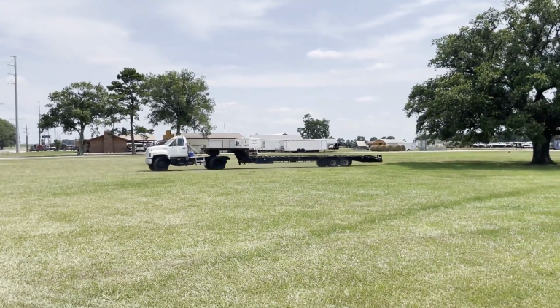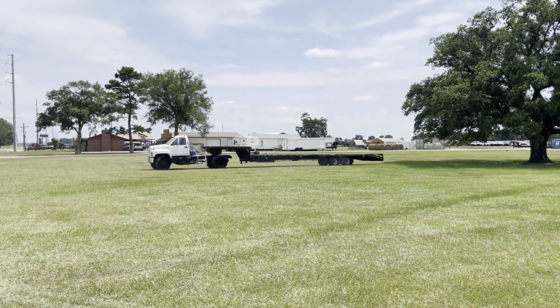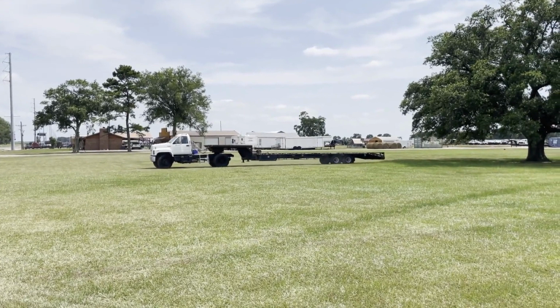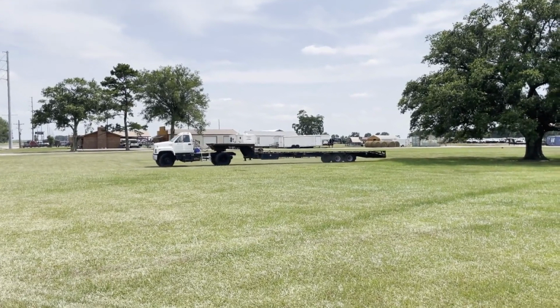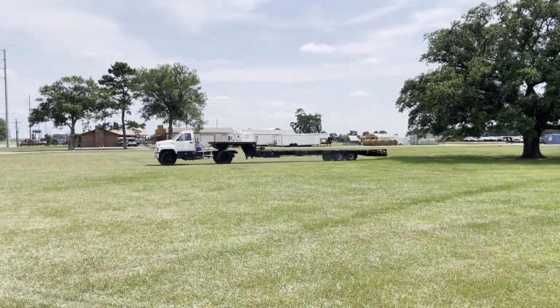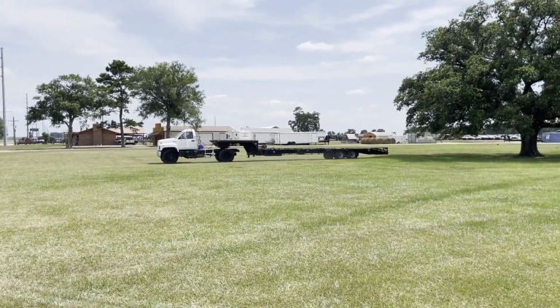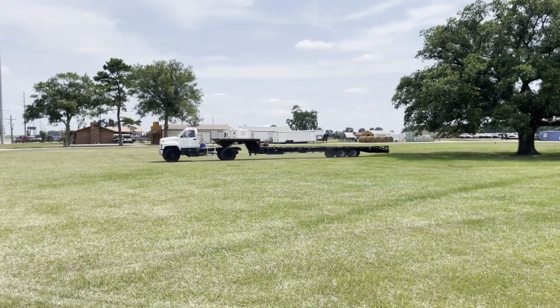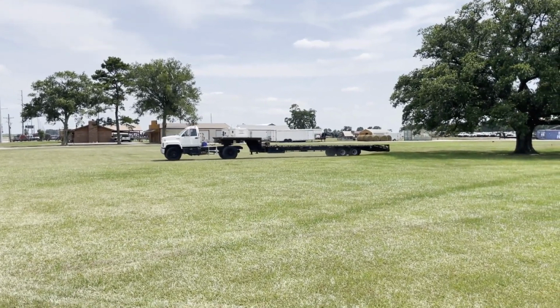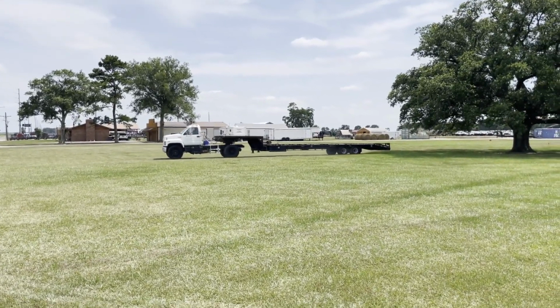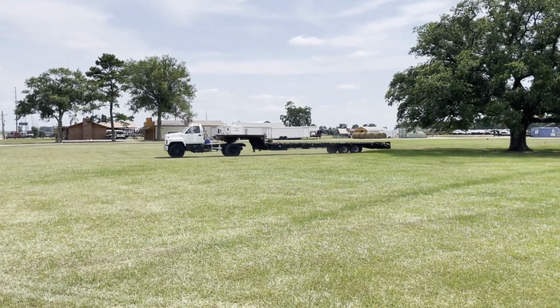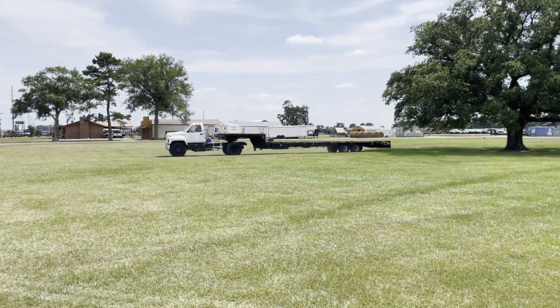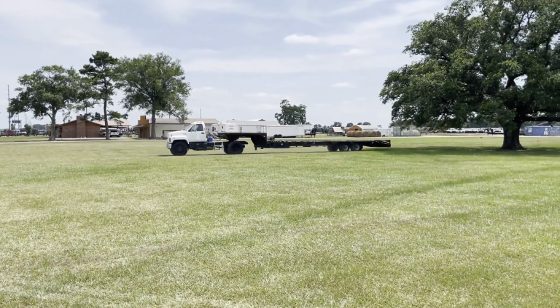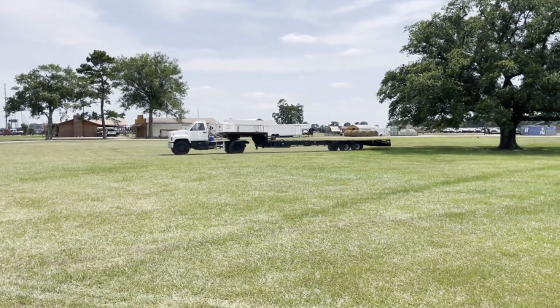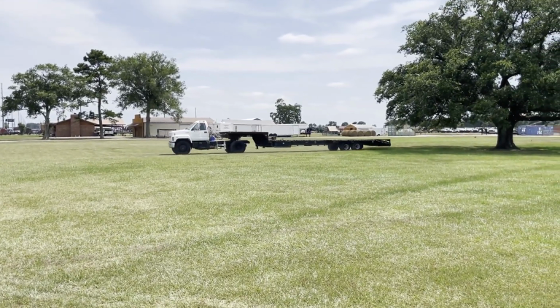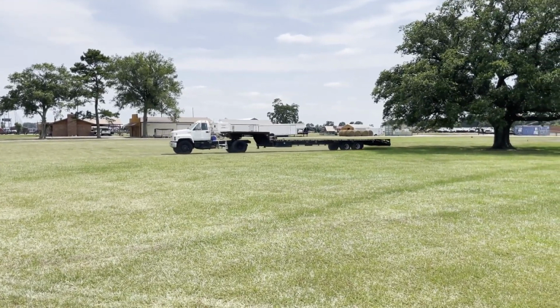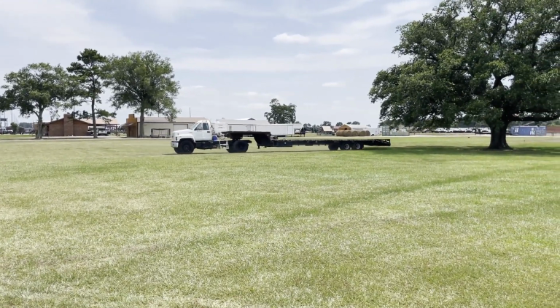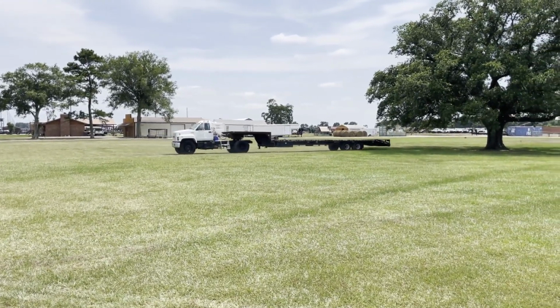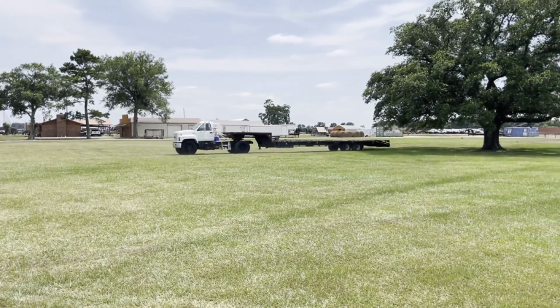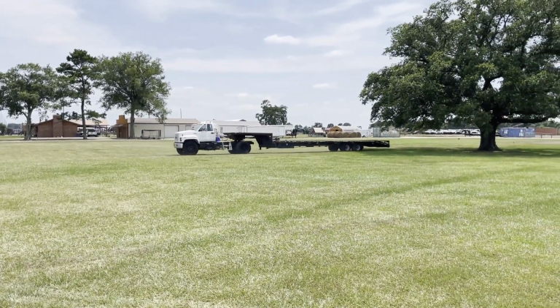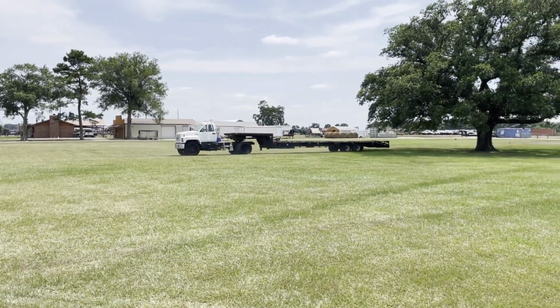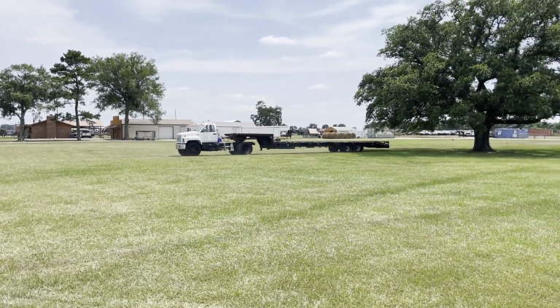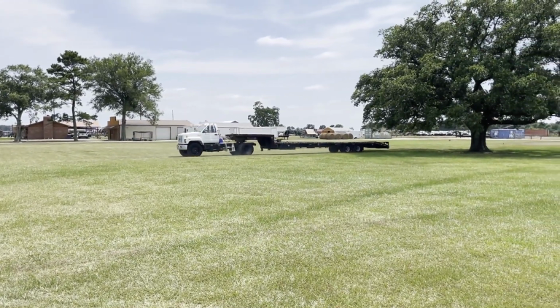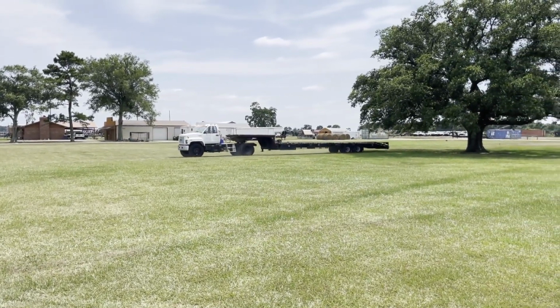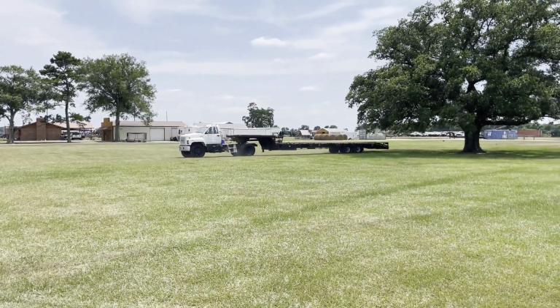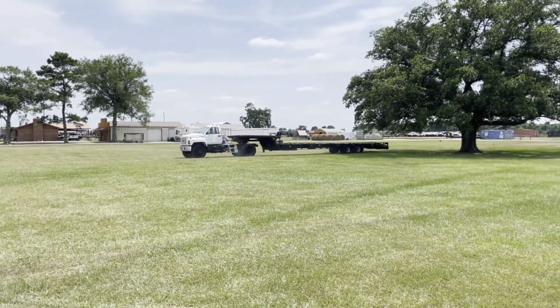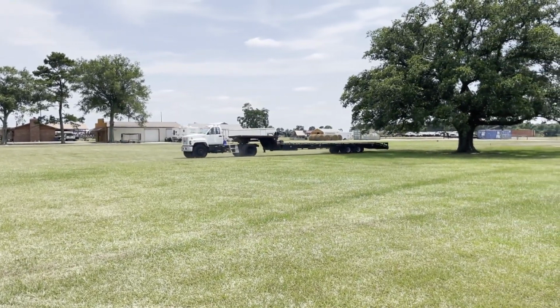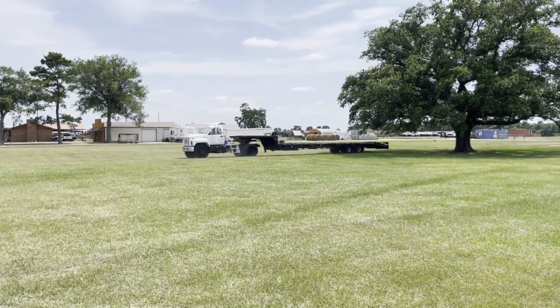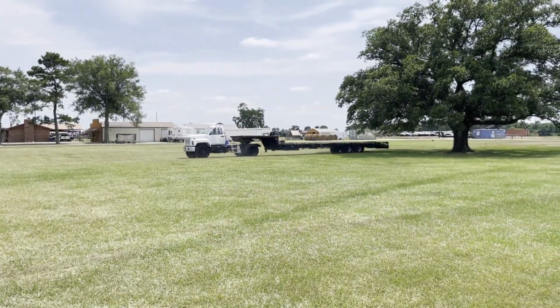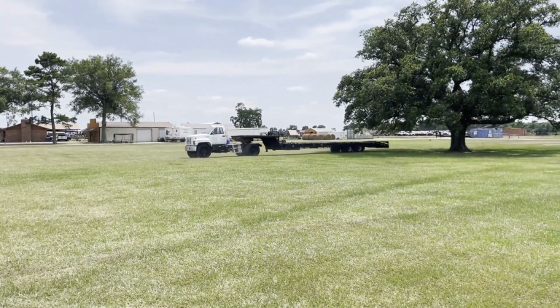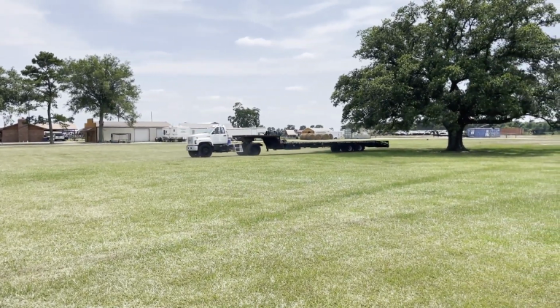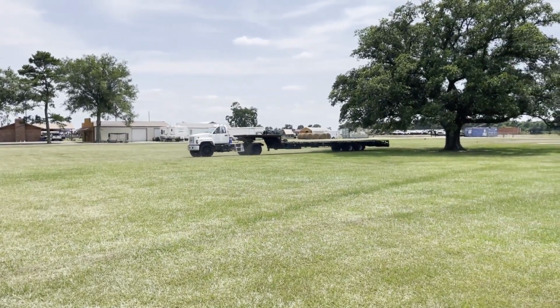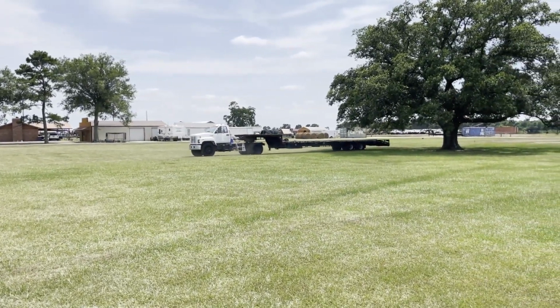Nice haul truck. Coming to you from Southwest. It's all going forward, it's all going reverse — it's doing what it's supposed to do.